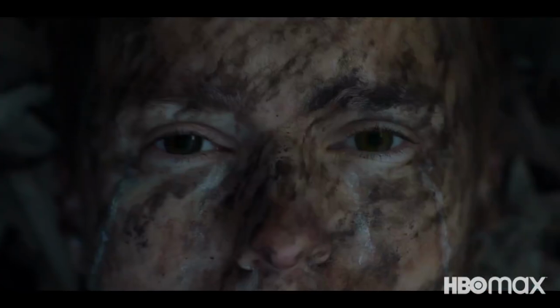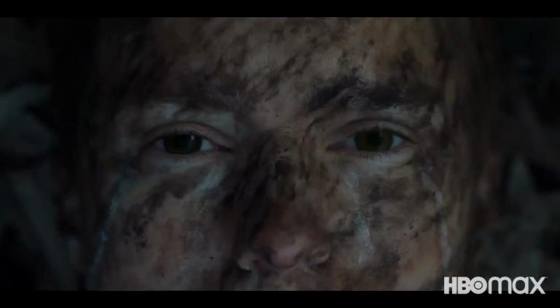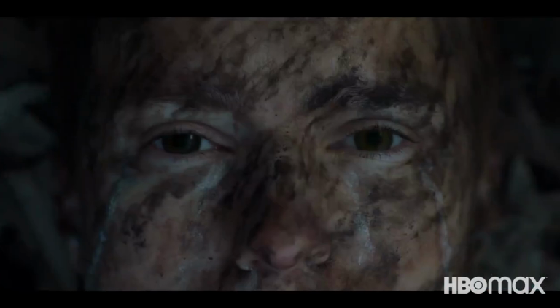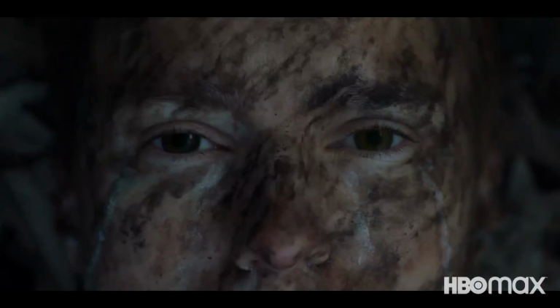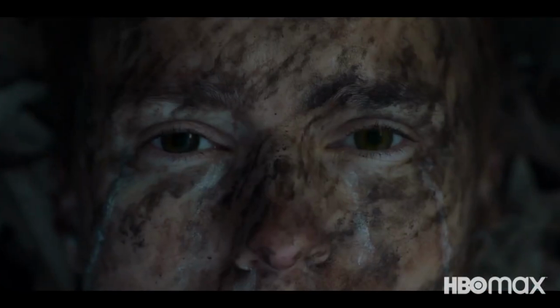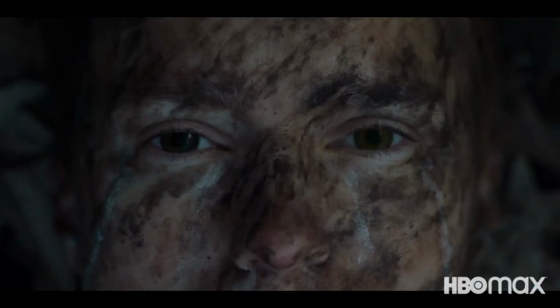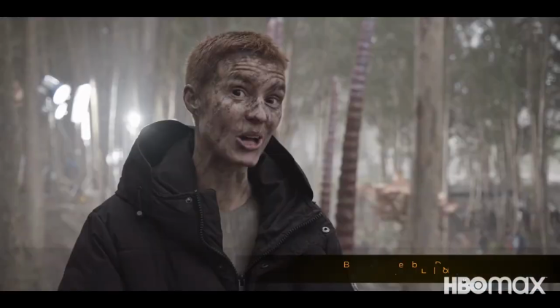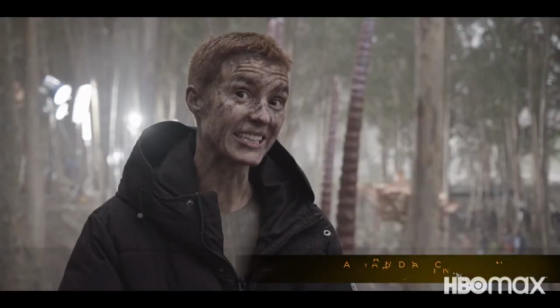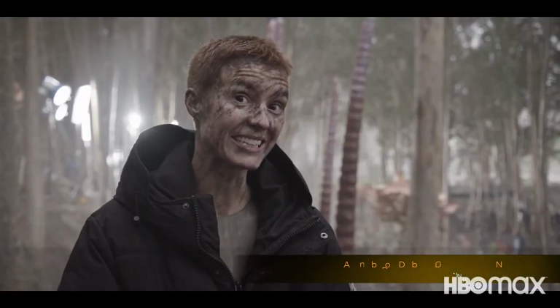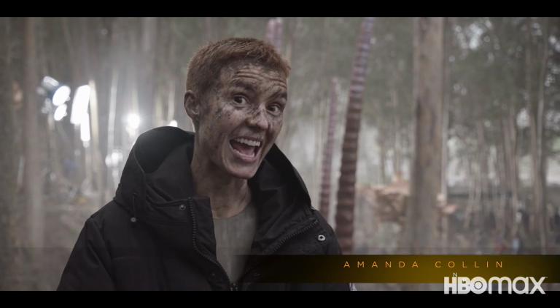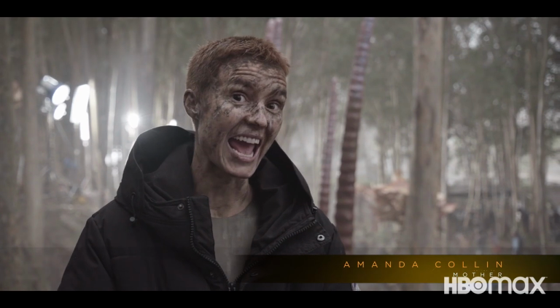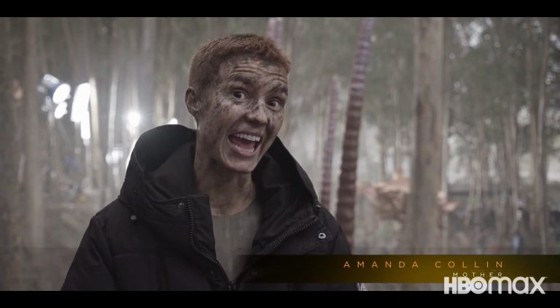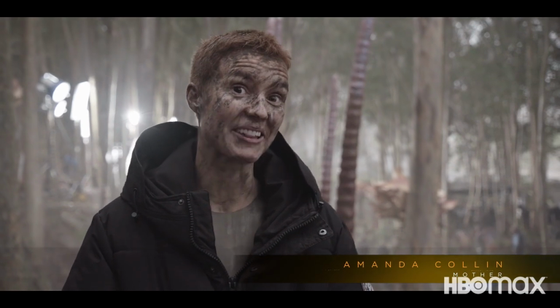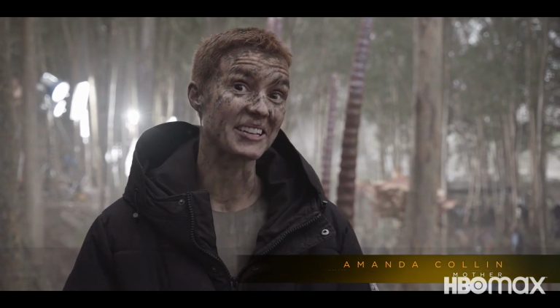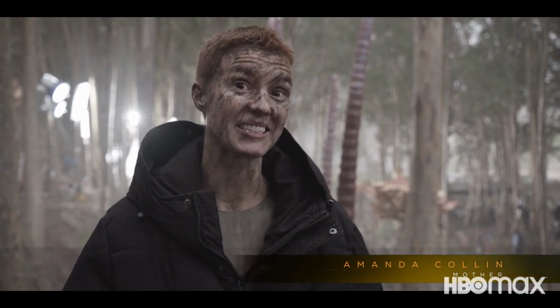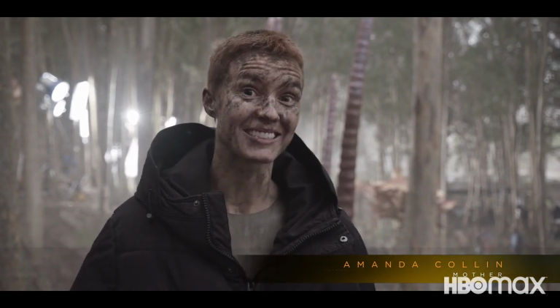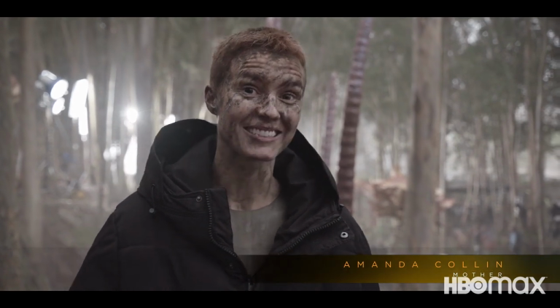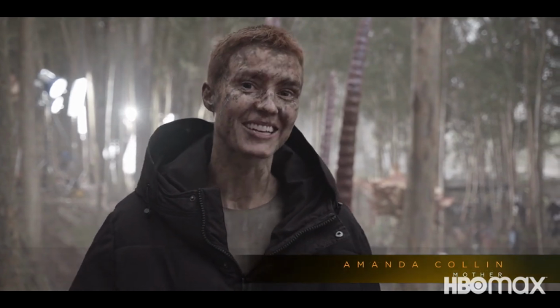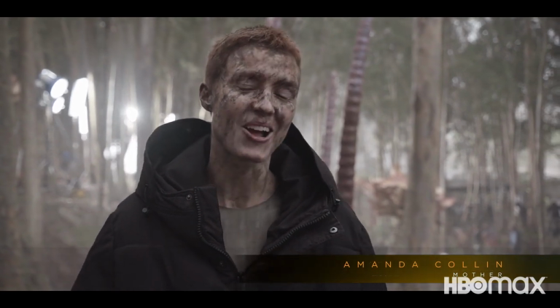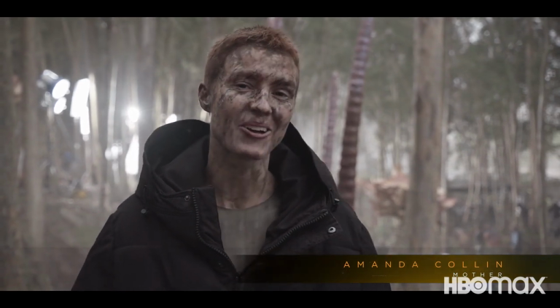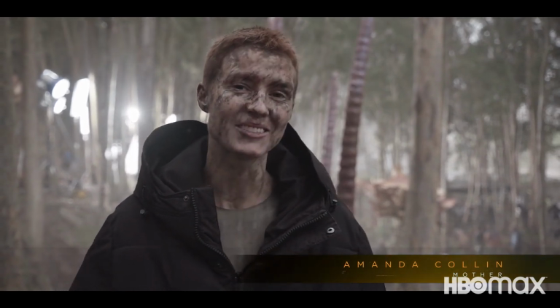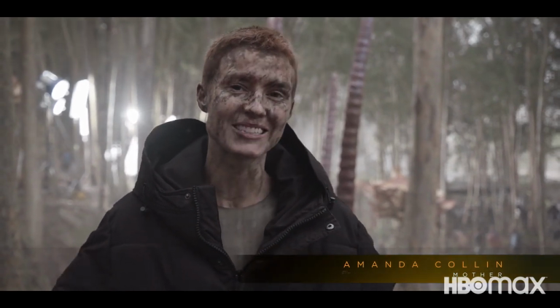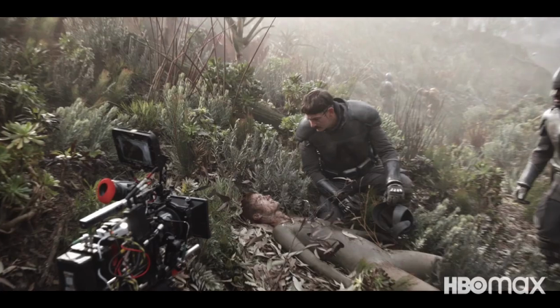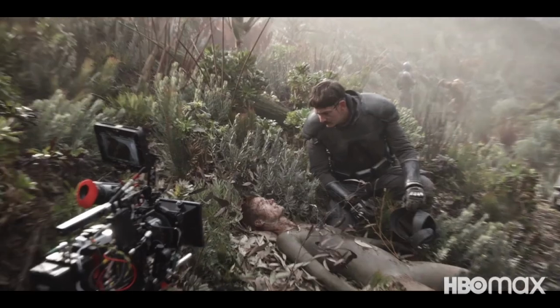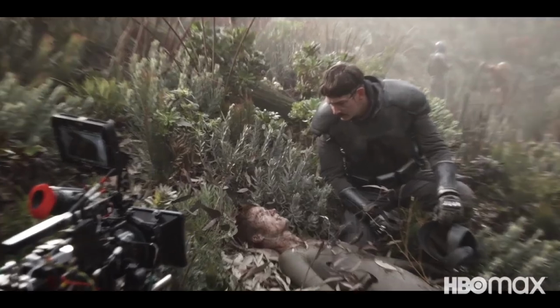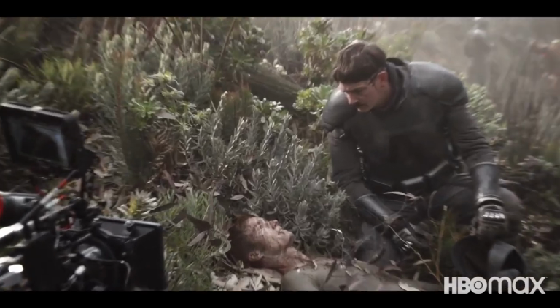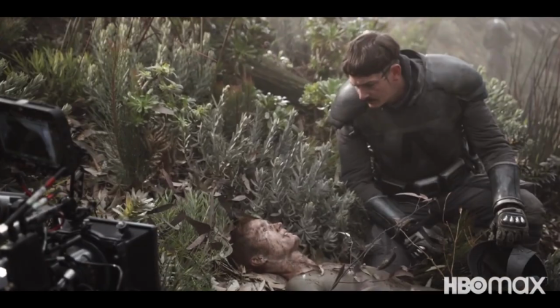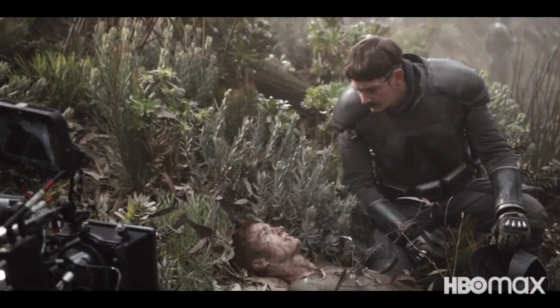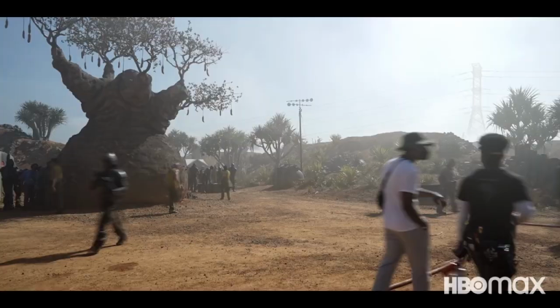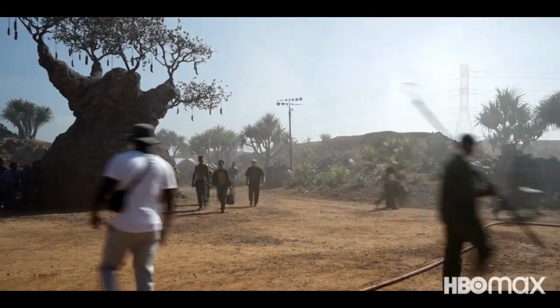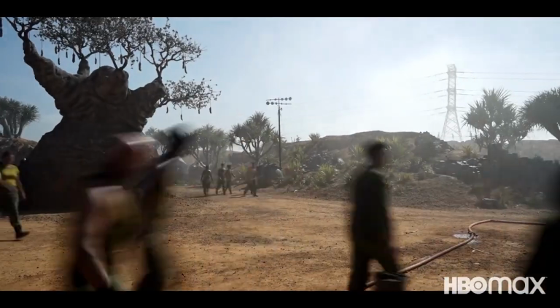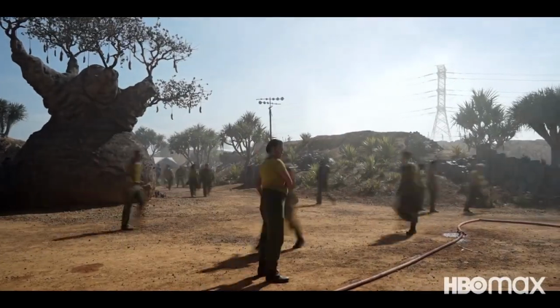I'm Amanda Cullen, and this is the set of Season 2 of Raised by Wolves.